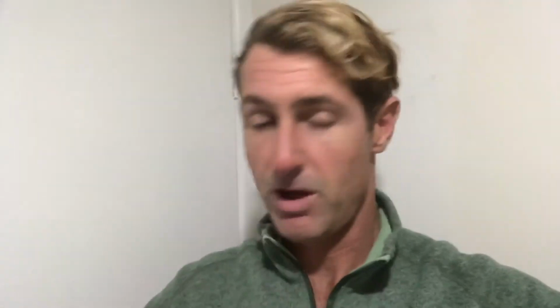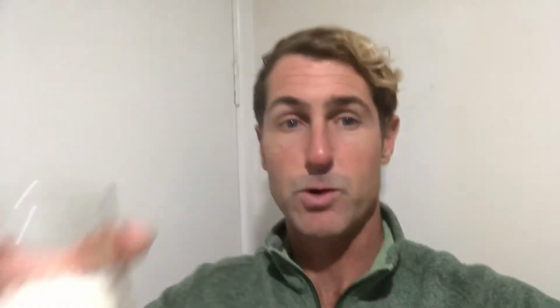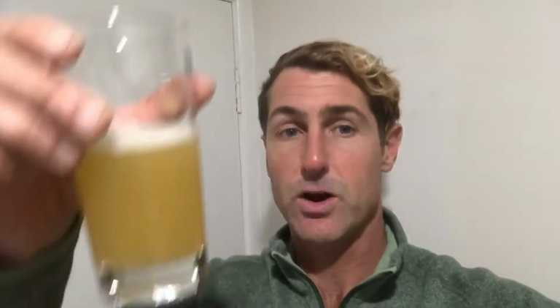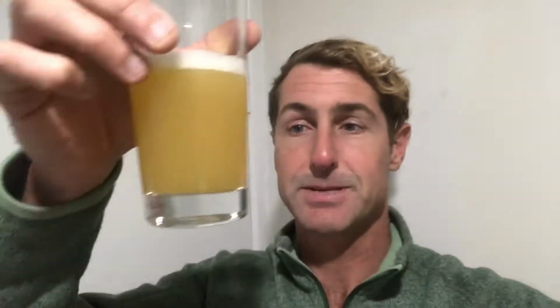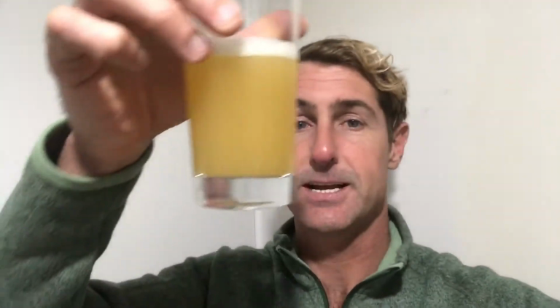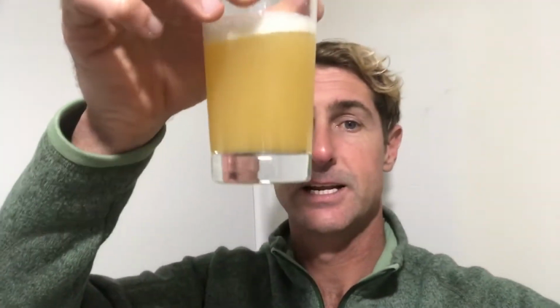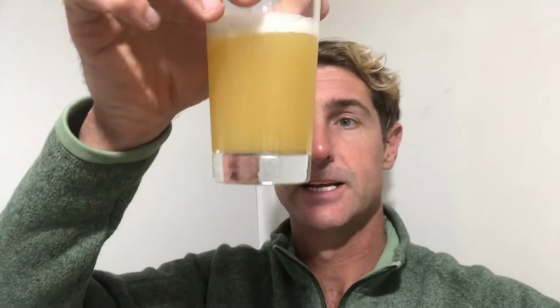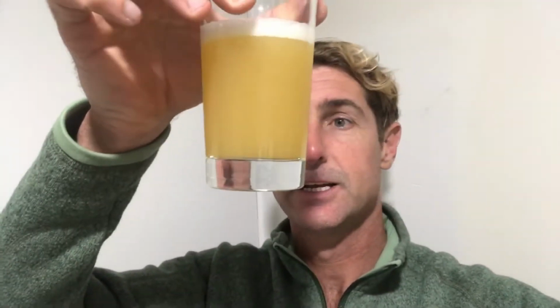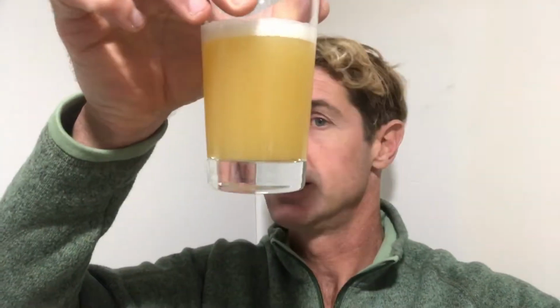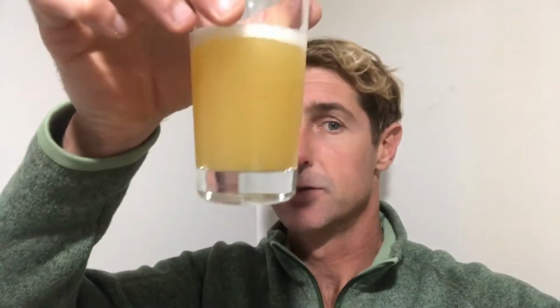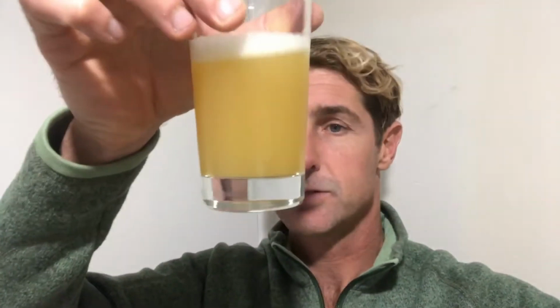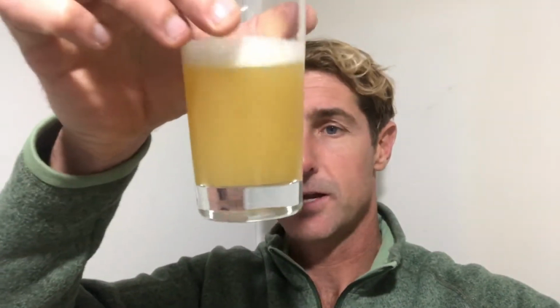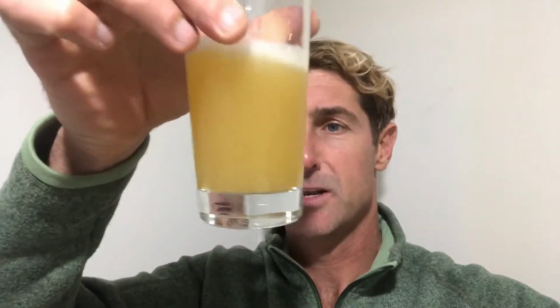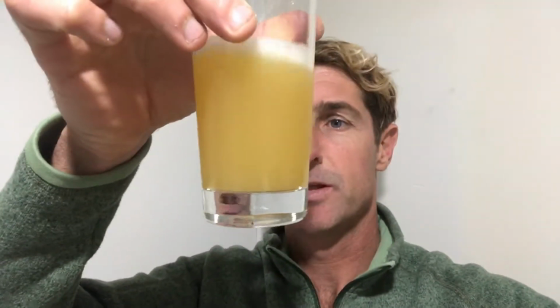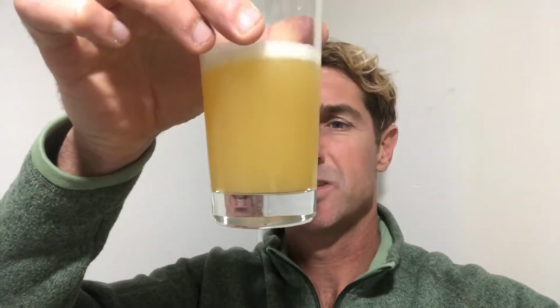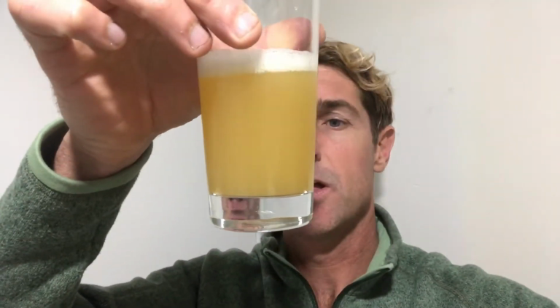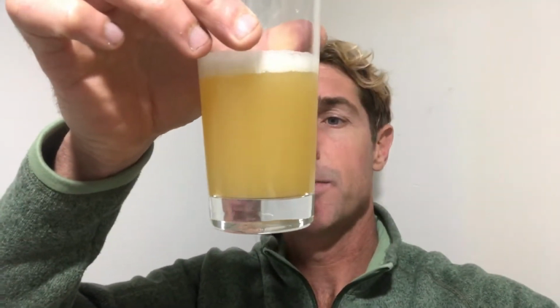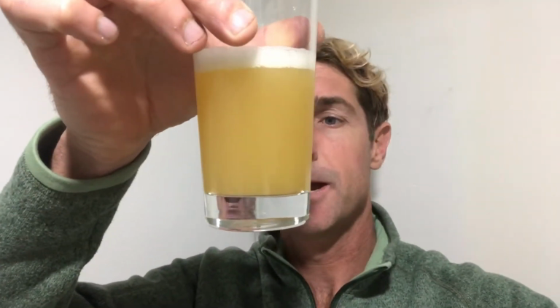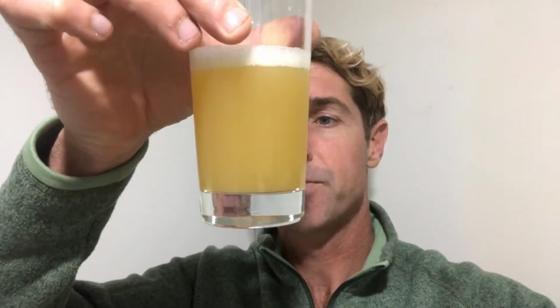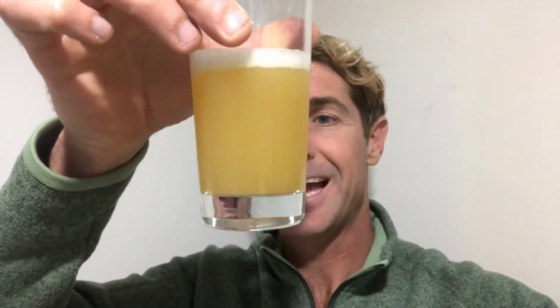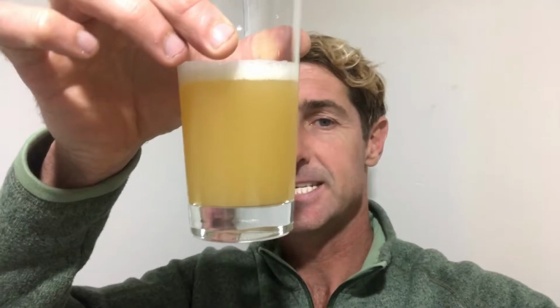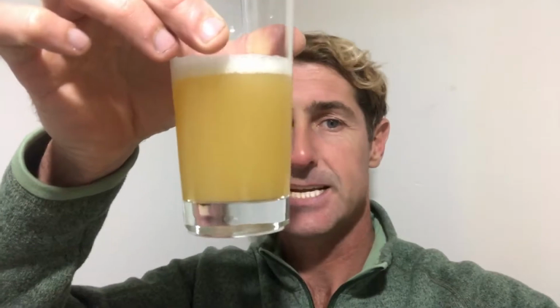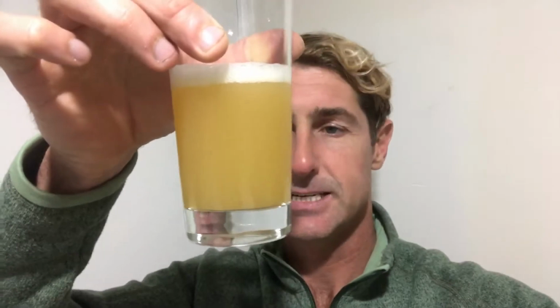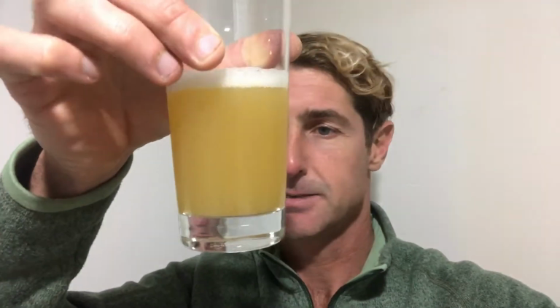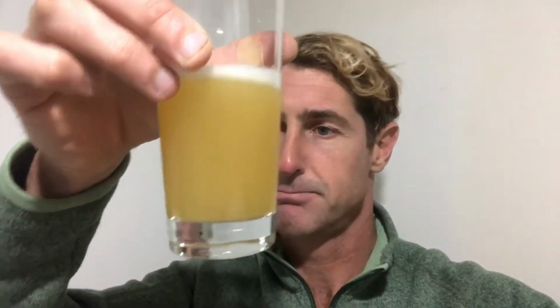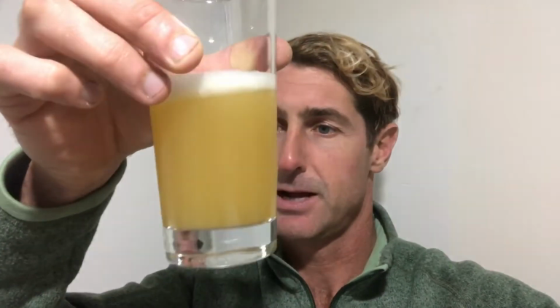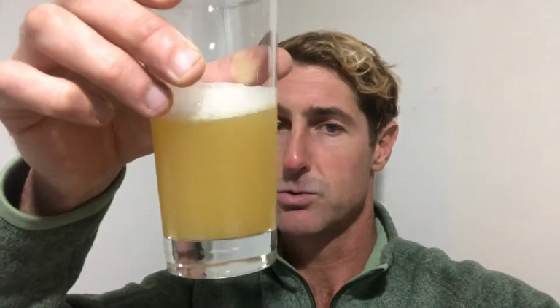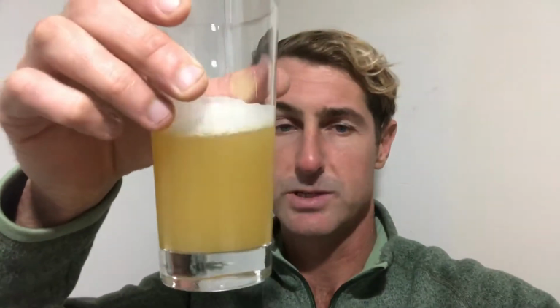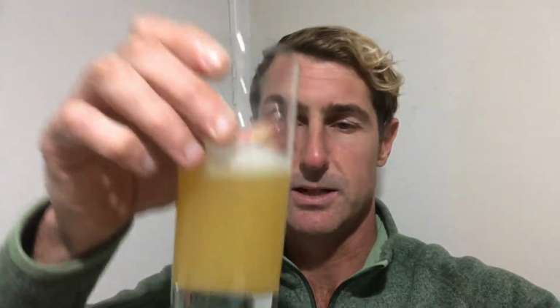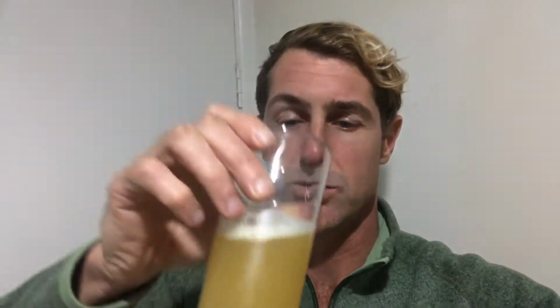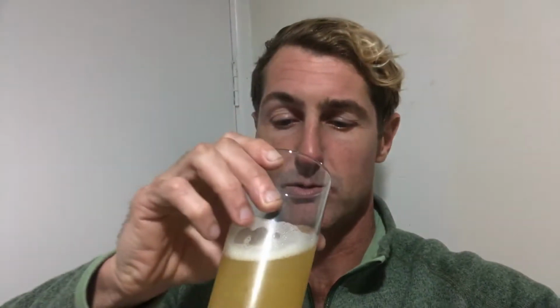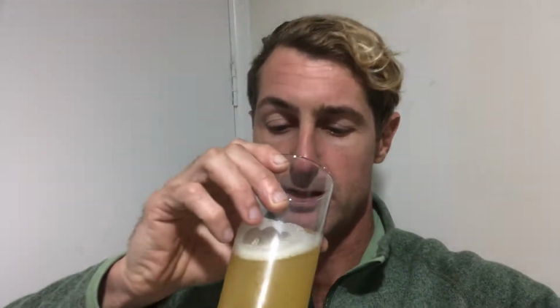5.9% — looks like a New England style IPA. Hazy, pale yellow gold colour.